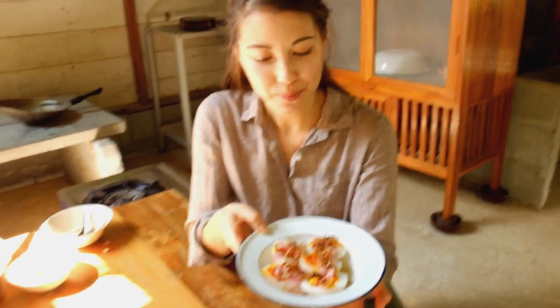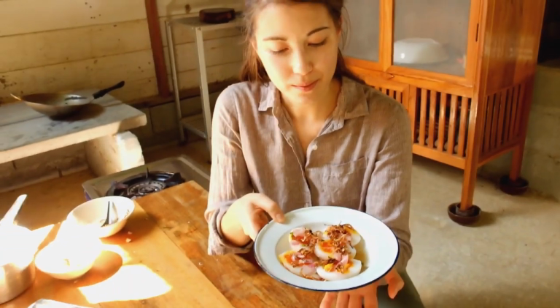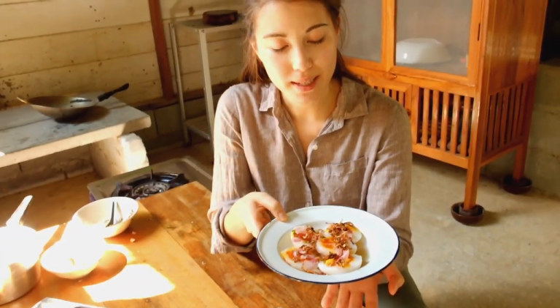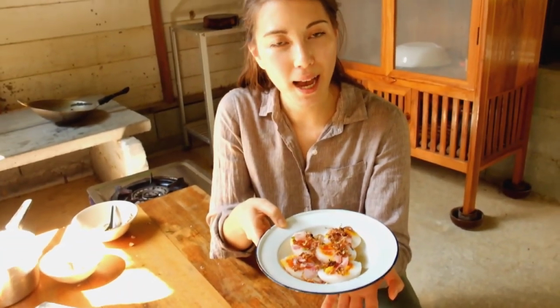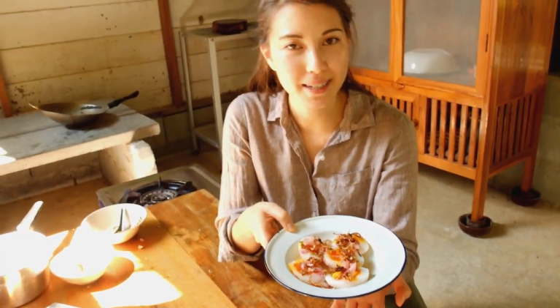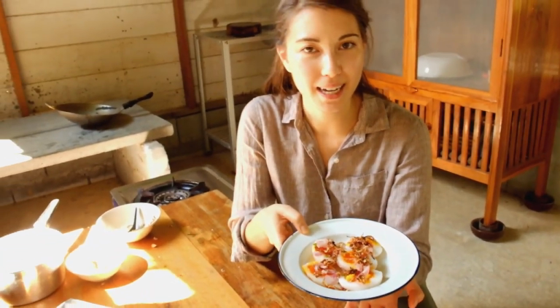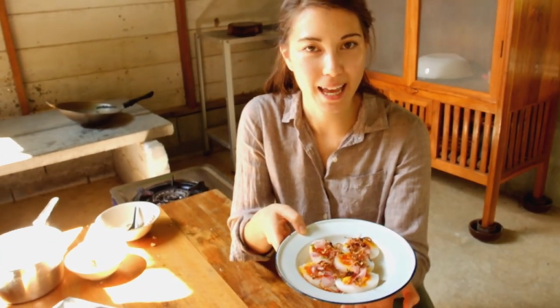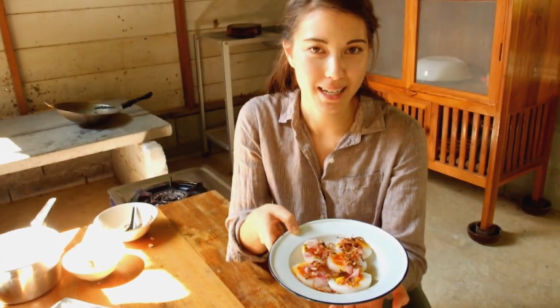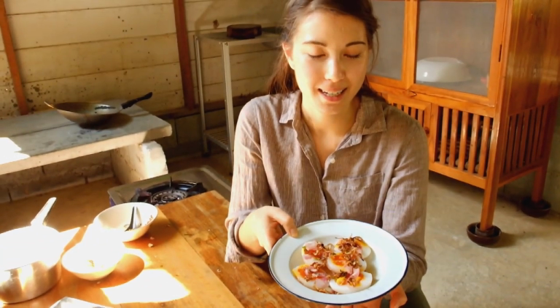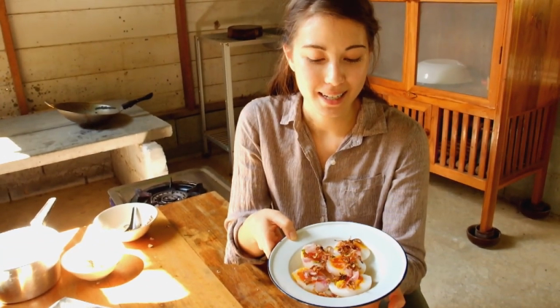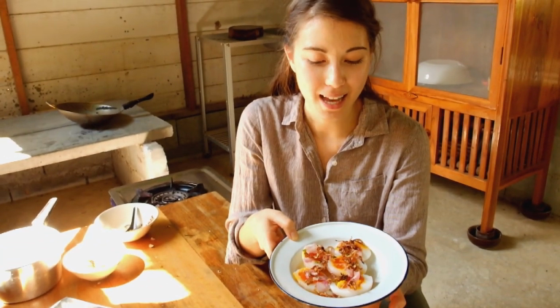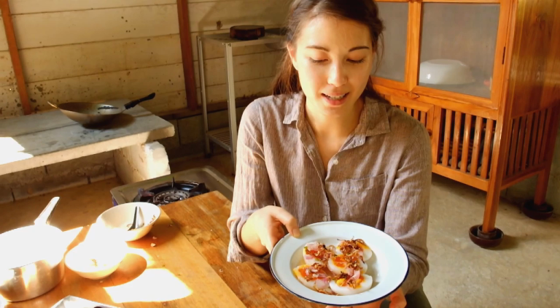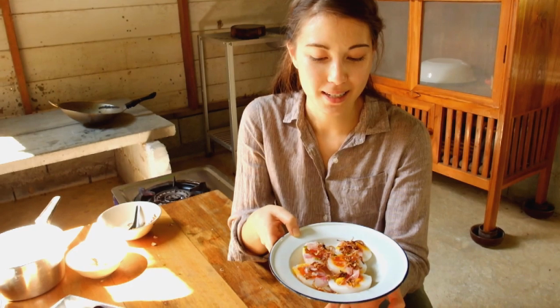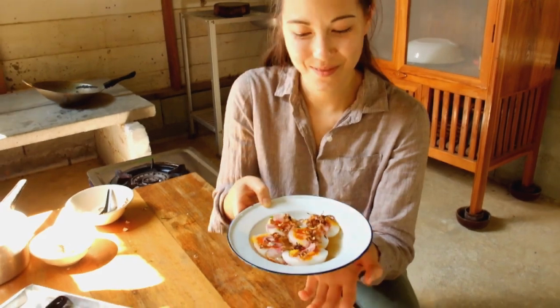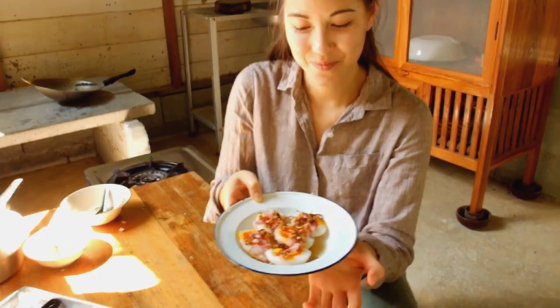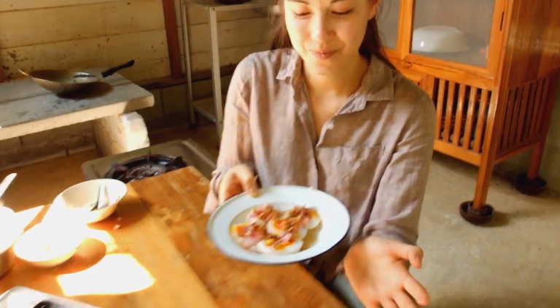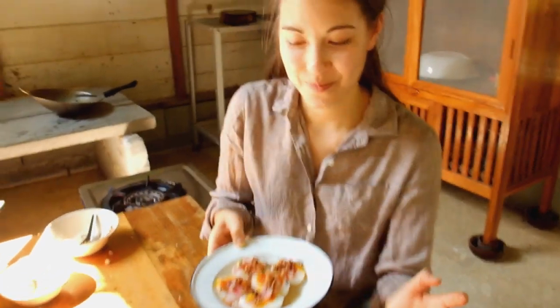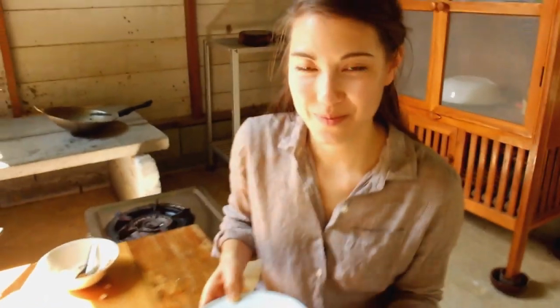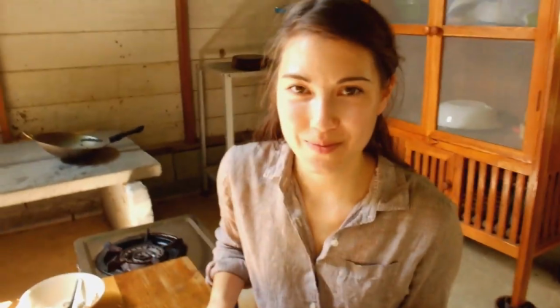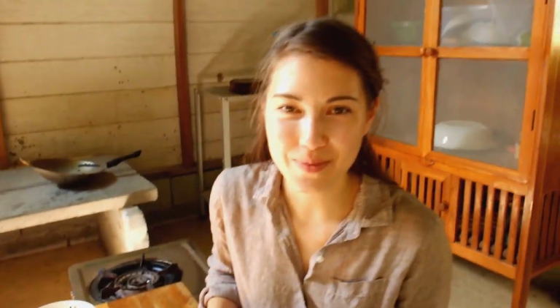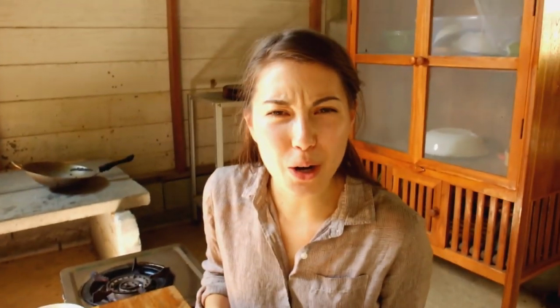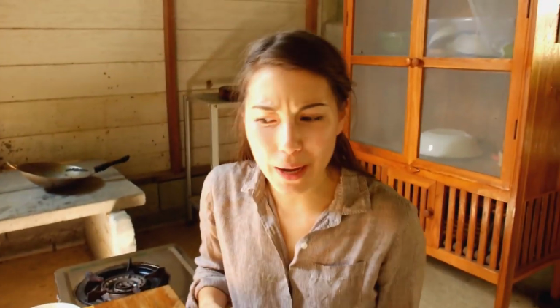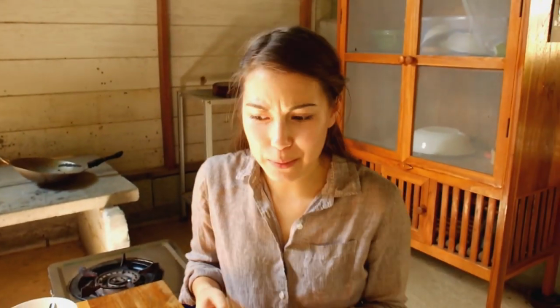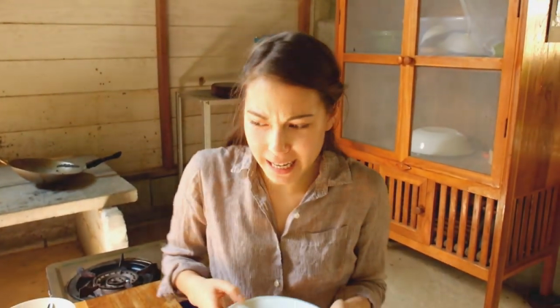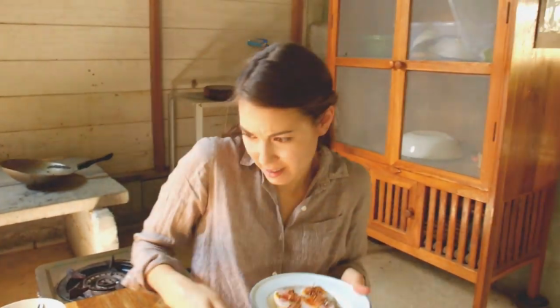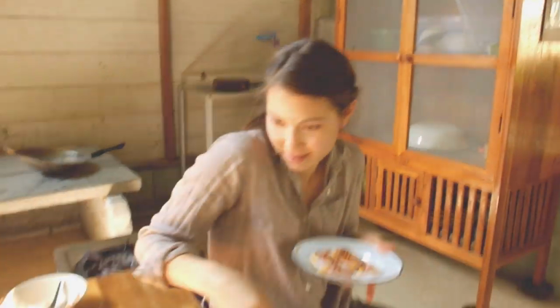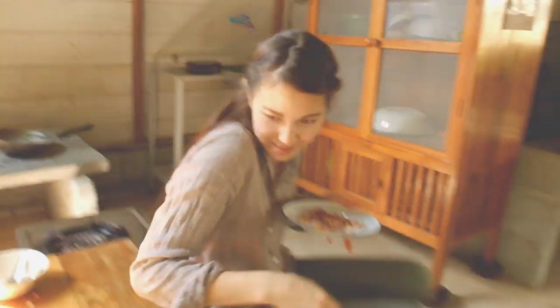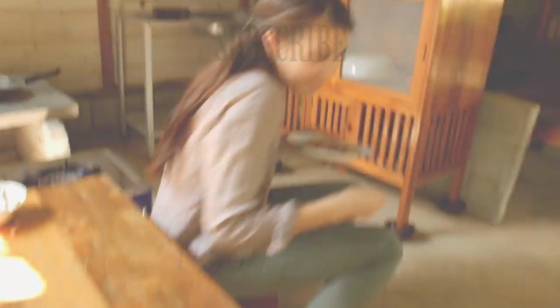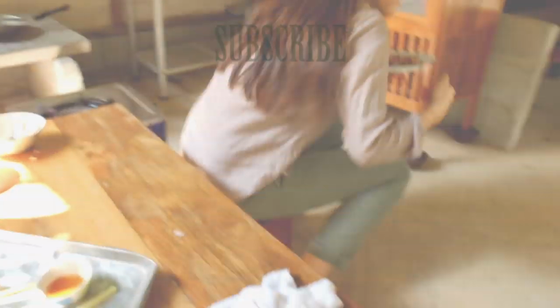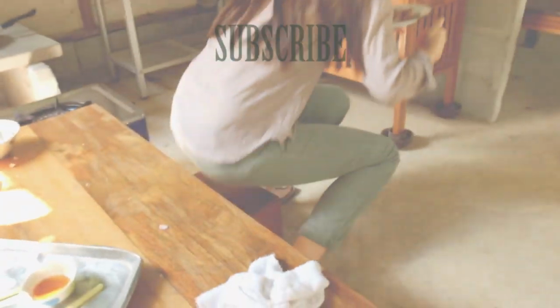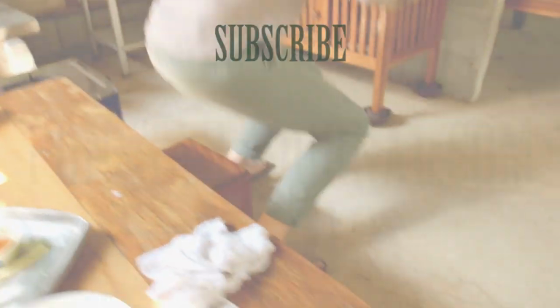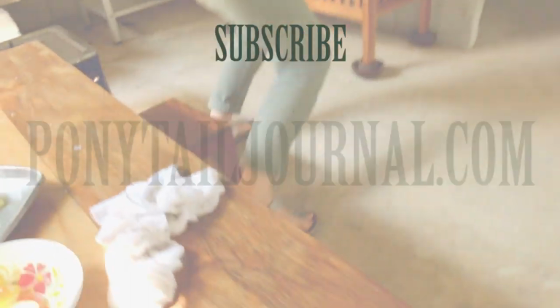My Thai duck egg salad. Now go away — I'm going to eat!